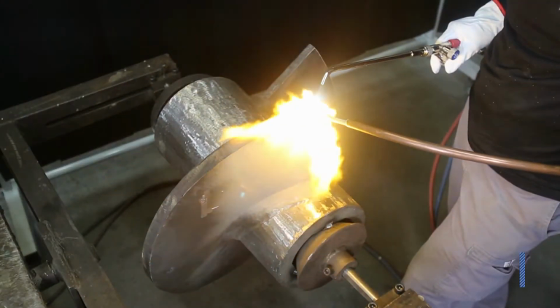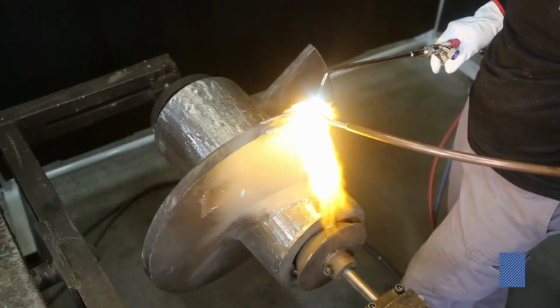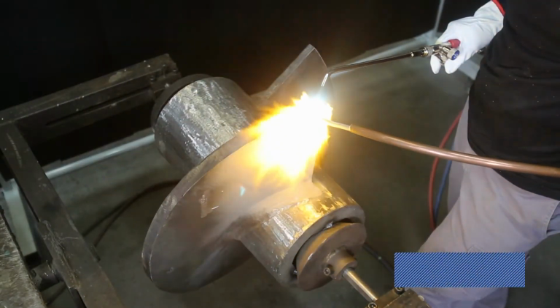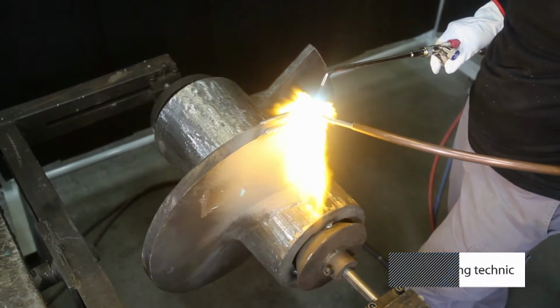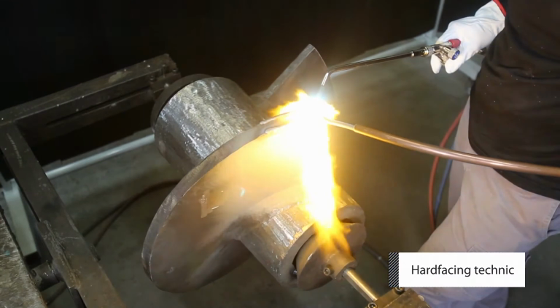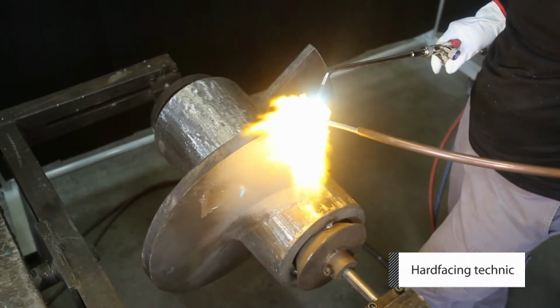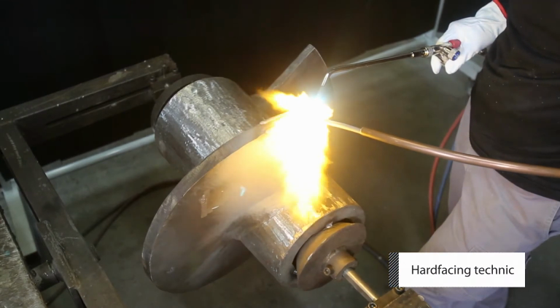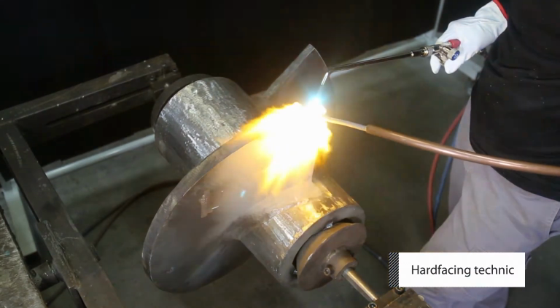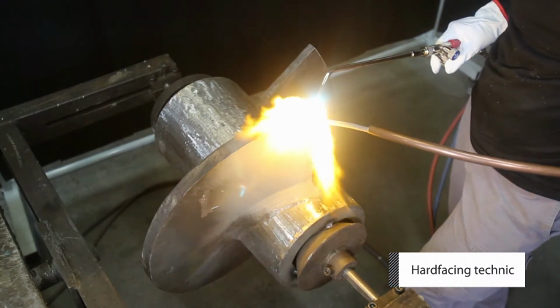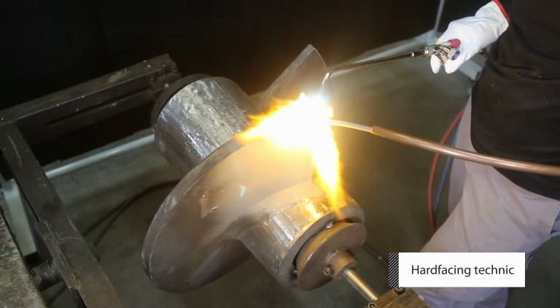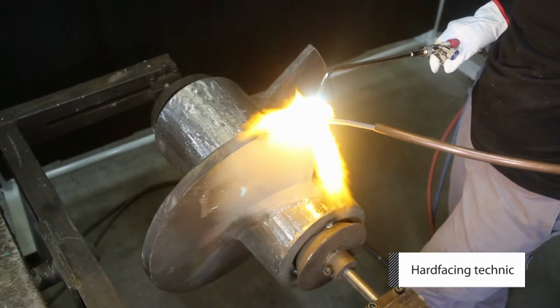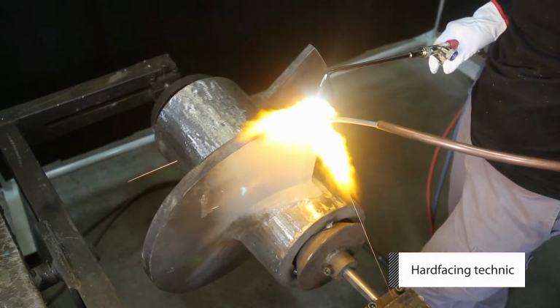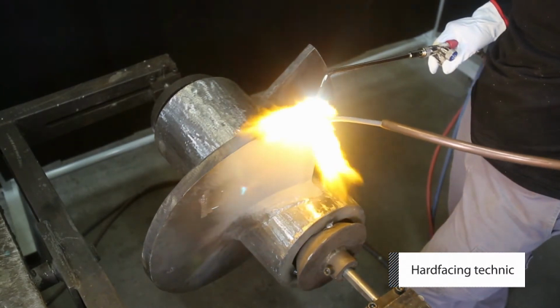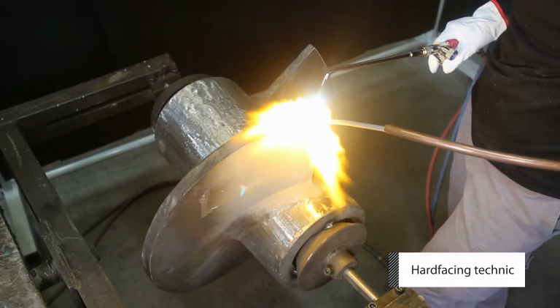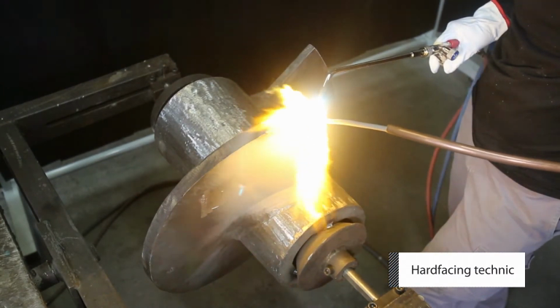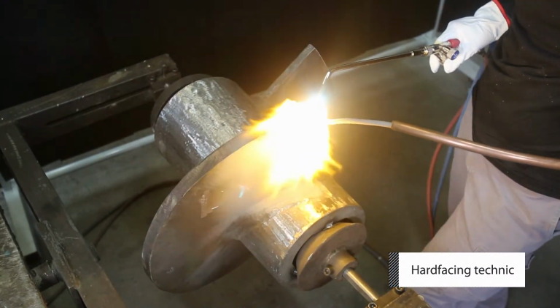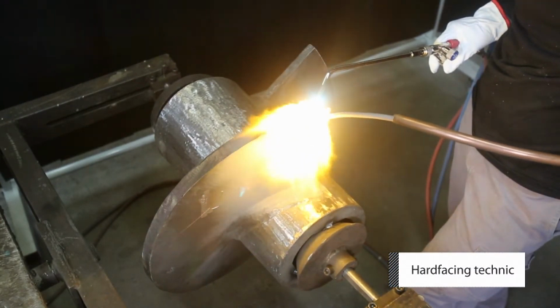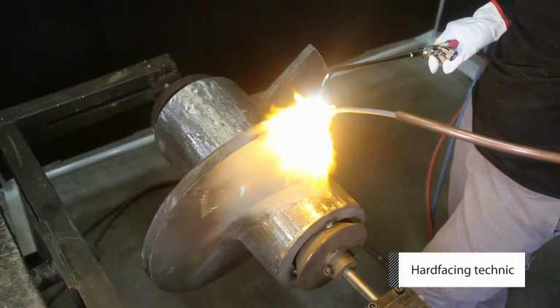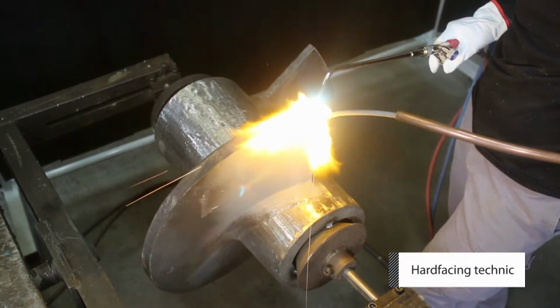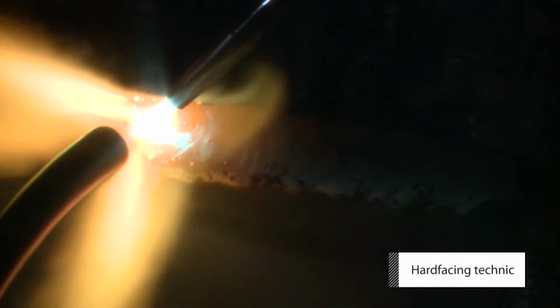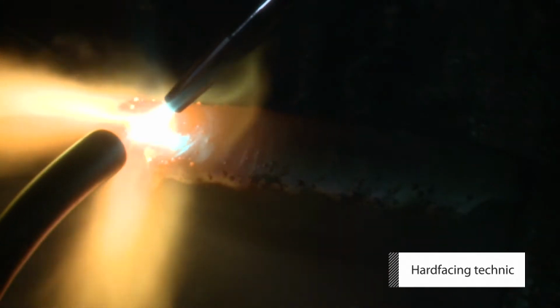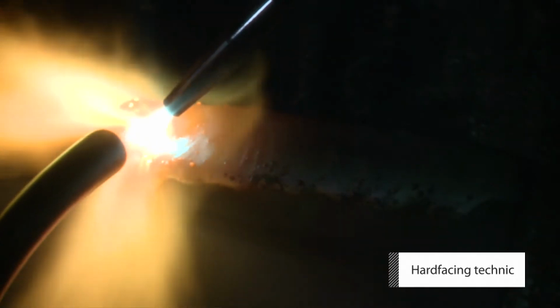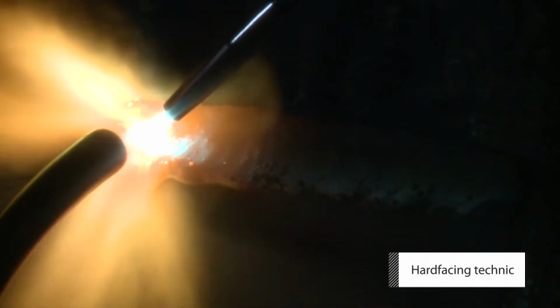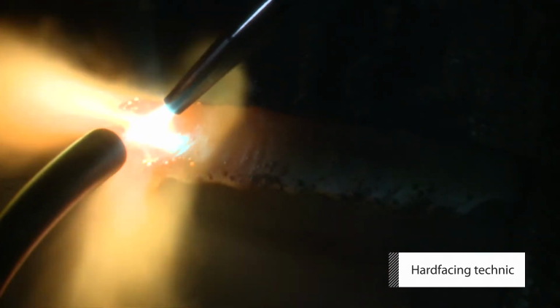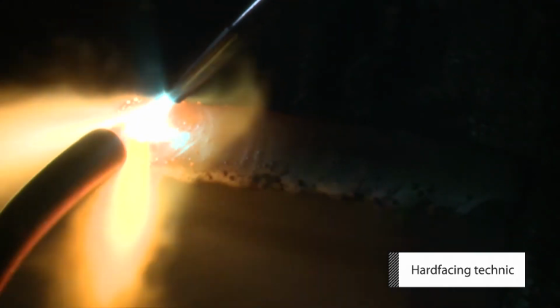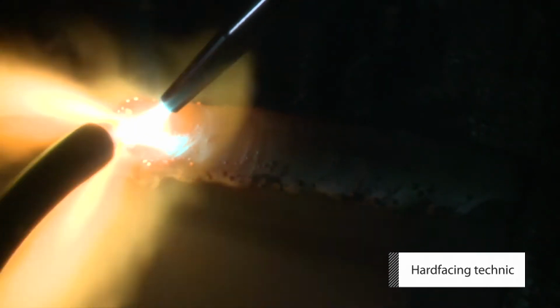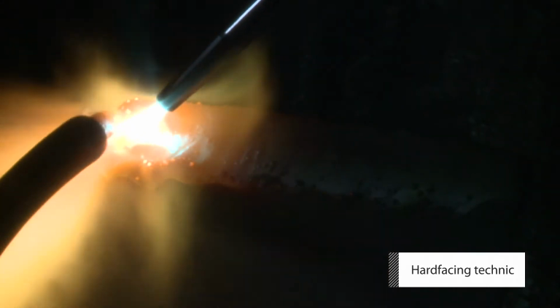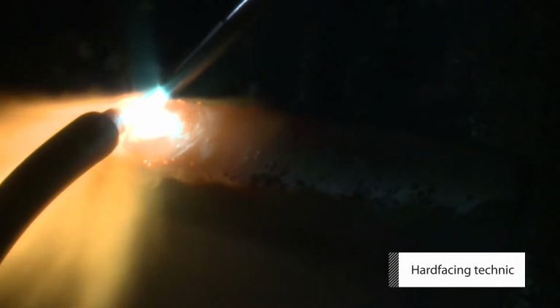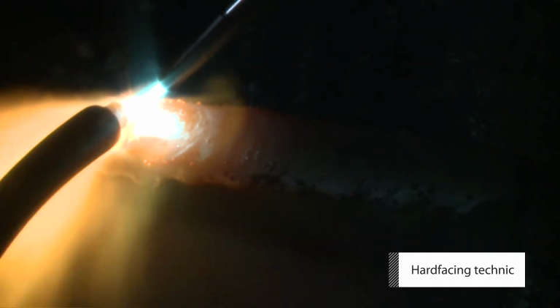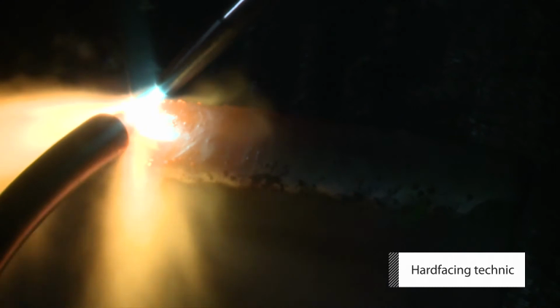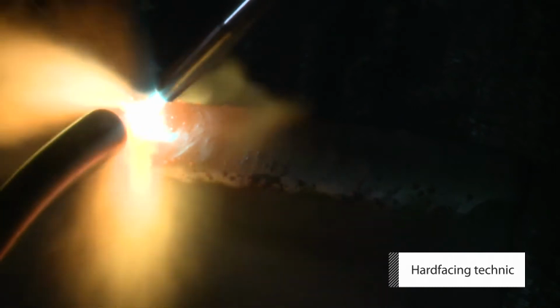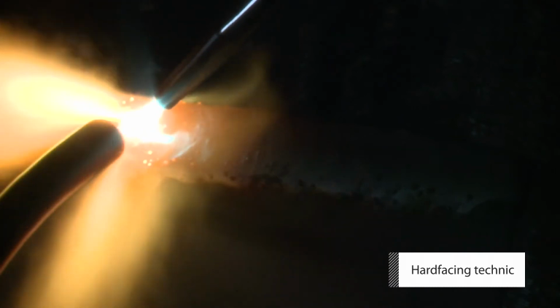Once all the edges have been completed, you can start welding in between each one to cover the top of each flight.